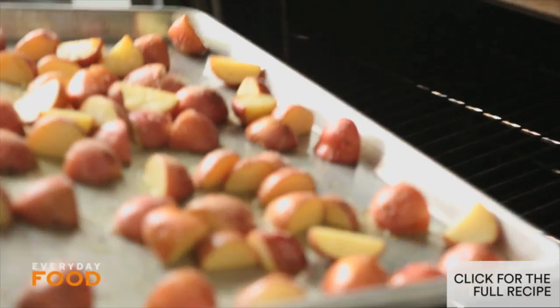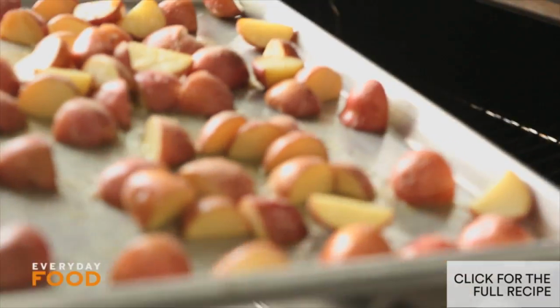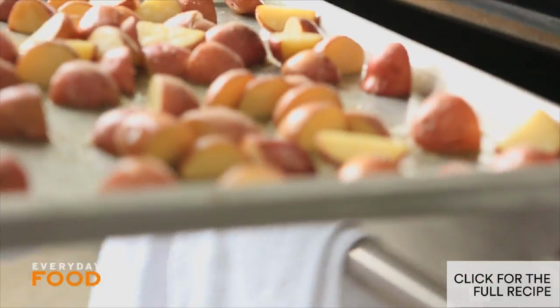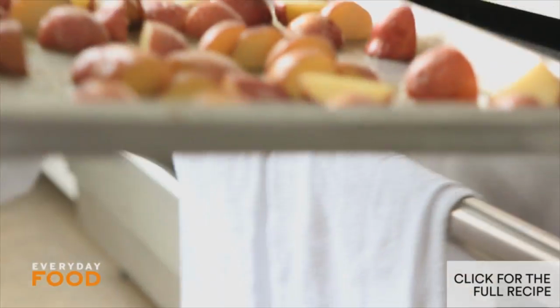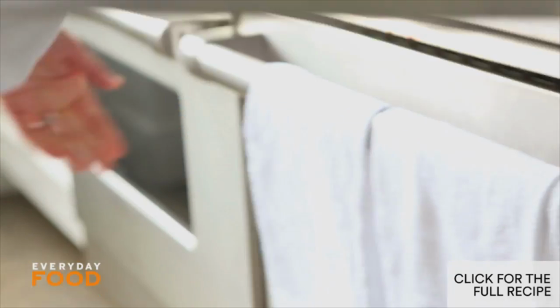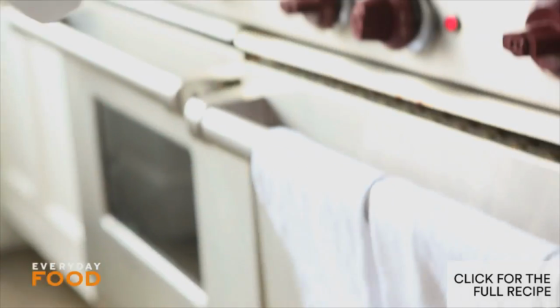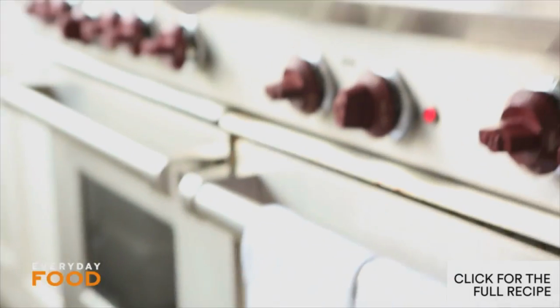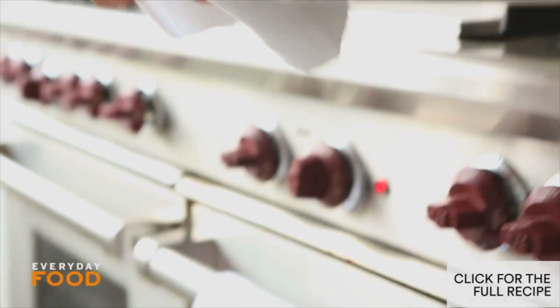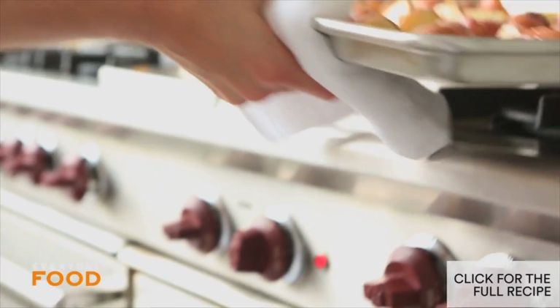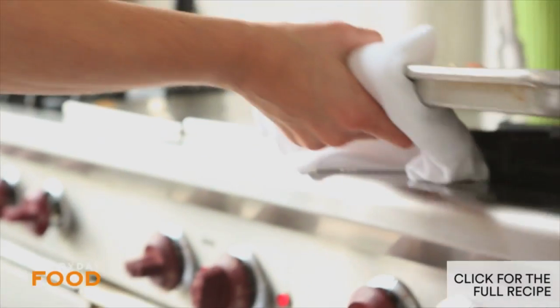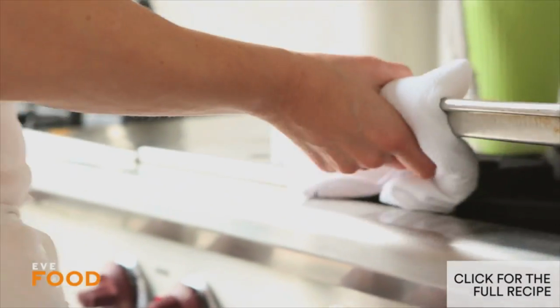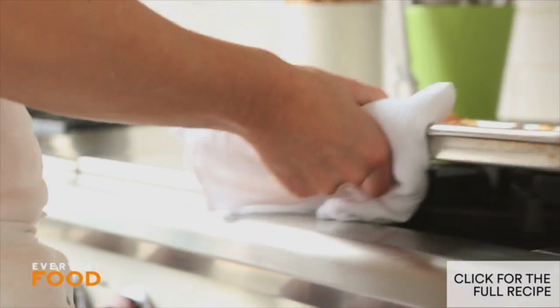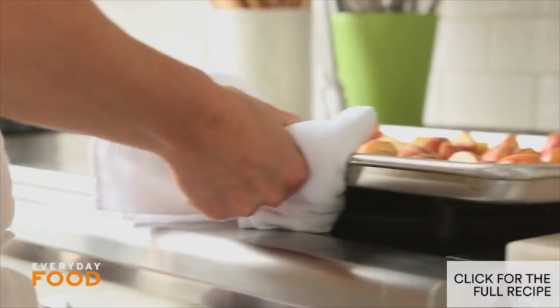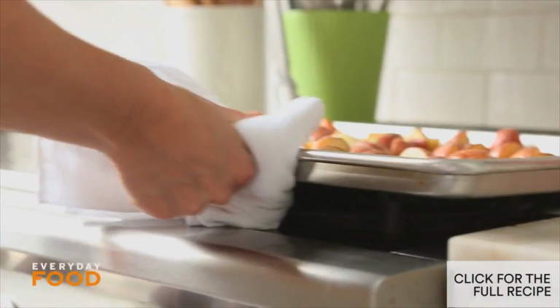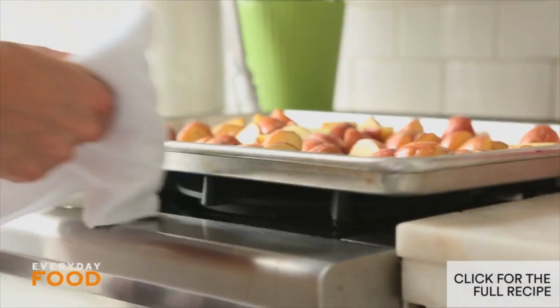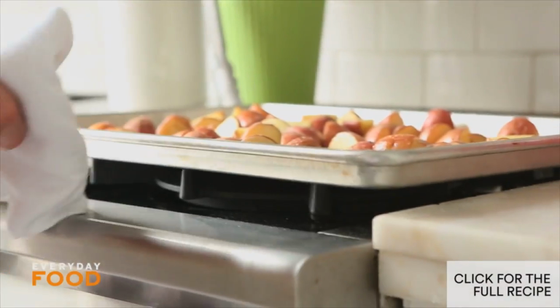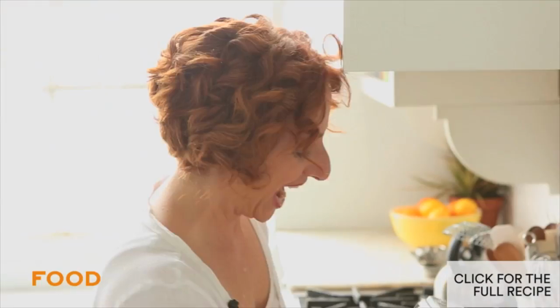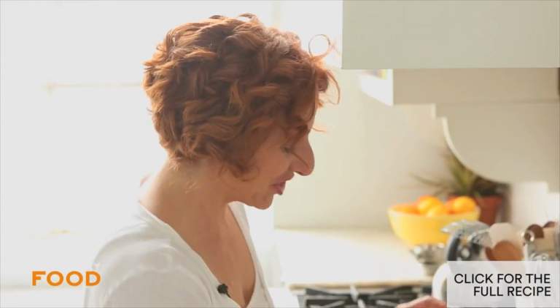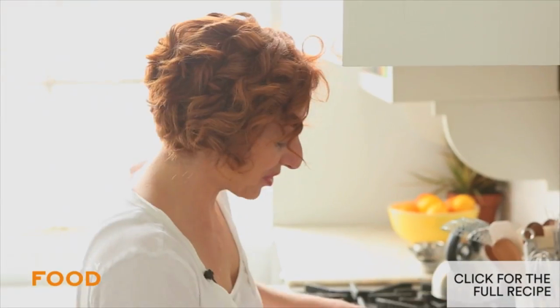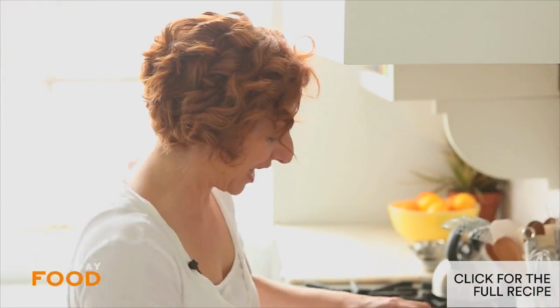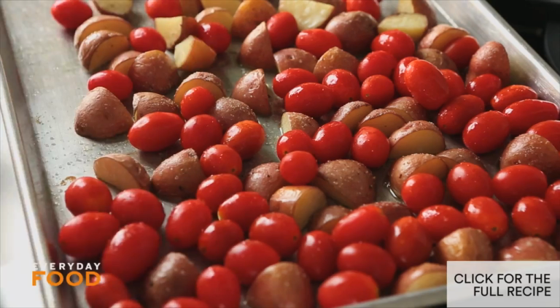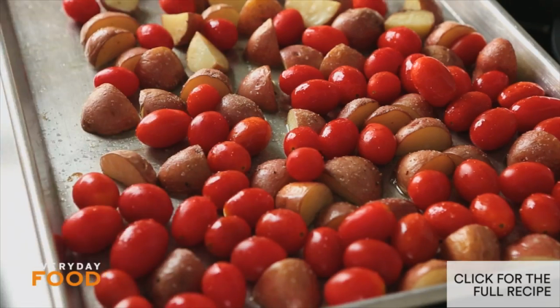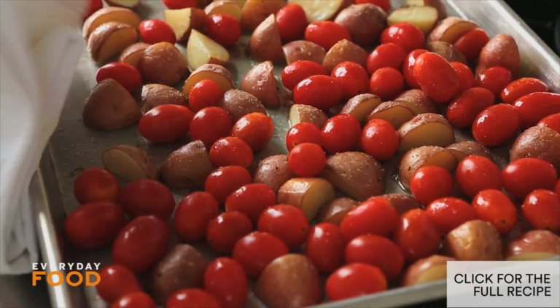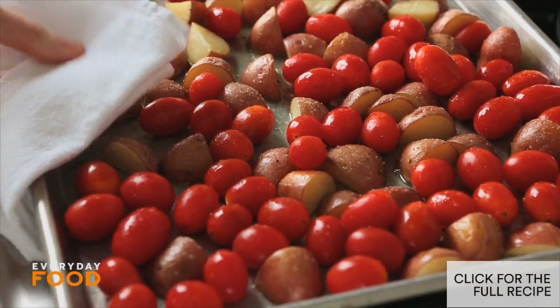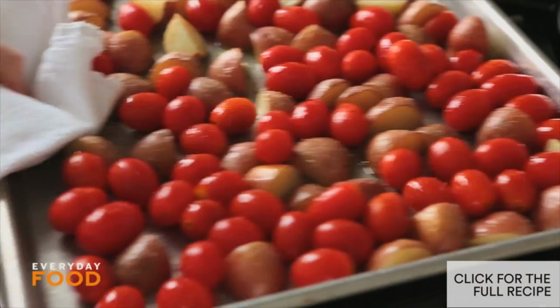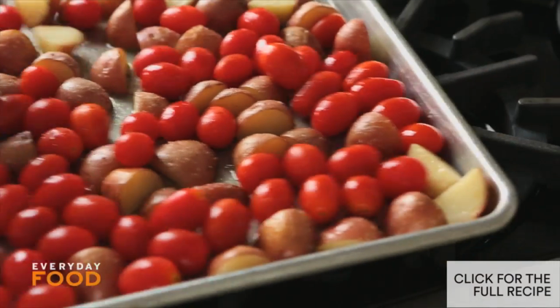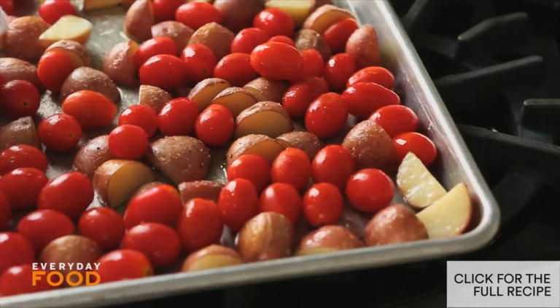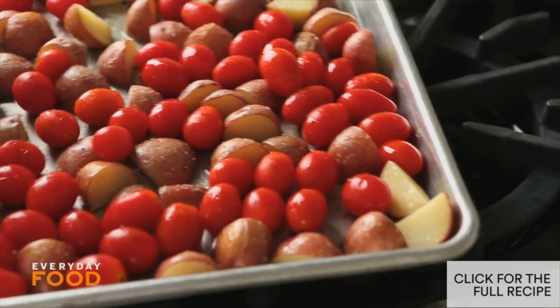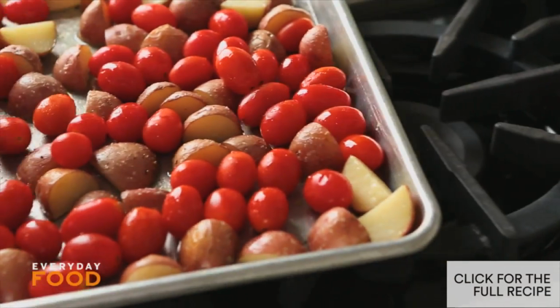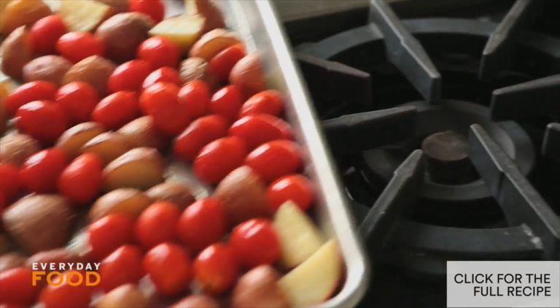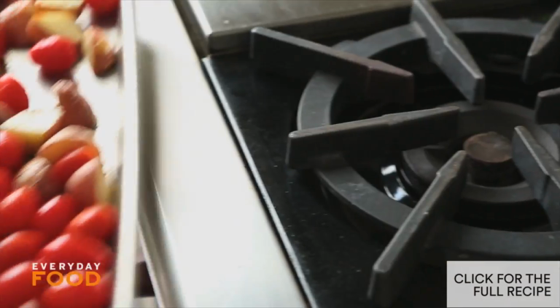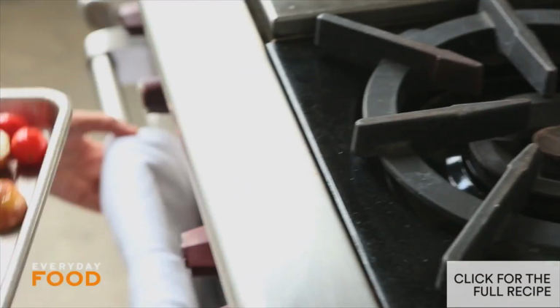So after 15 minutes, check on your potatoes. Add your tomatoes, and then put them back in the oven for about 10 more minutes.